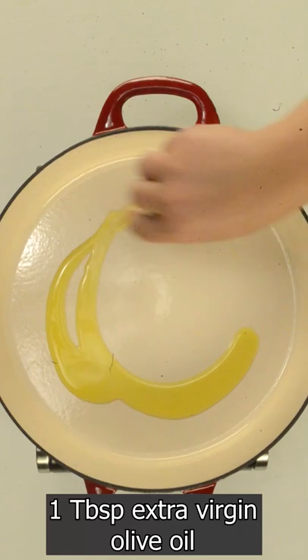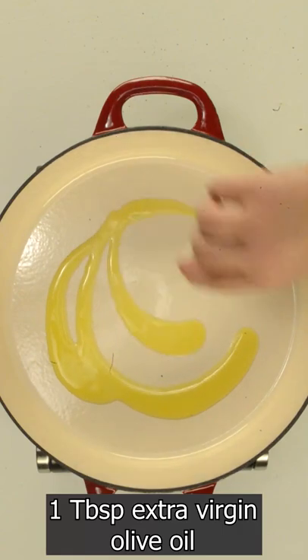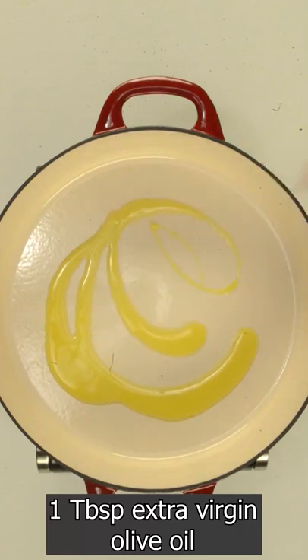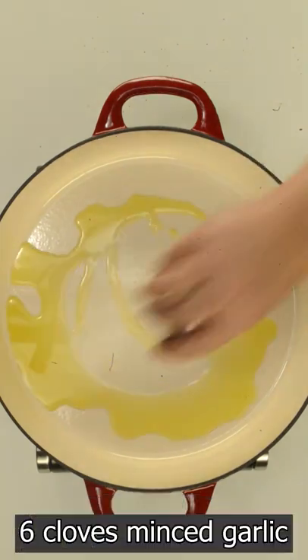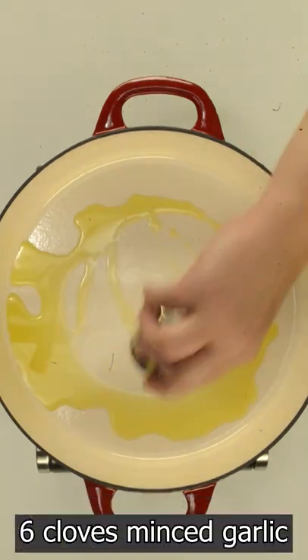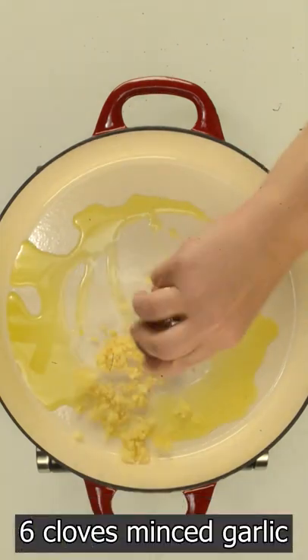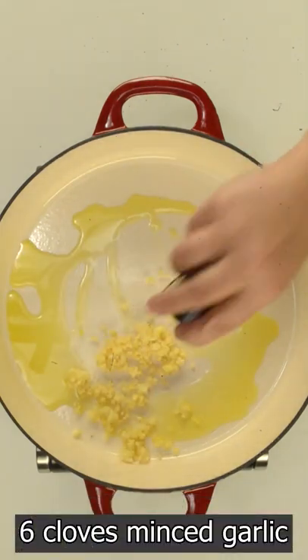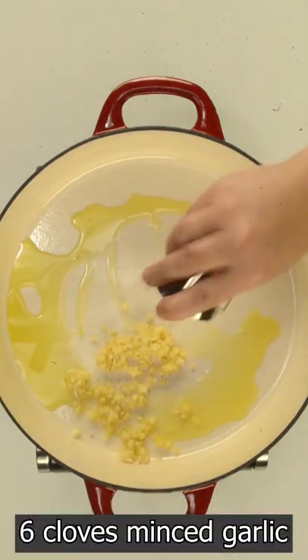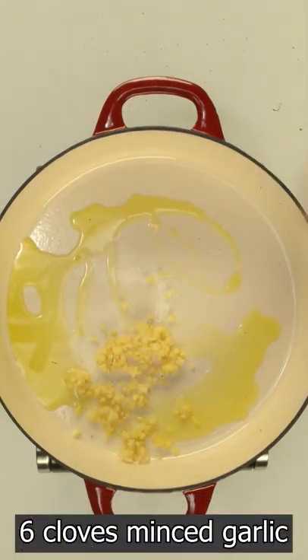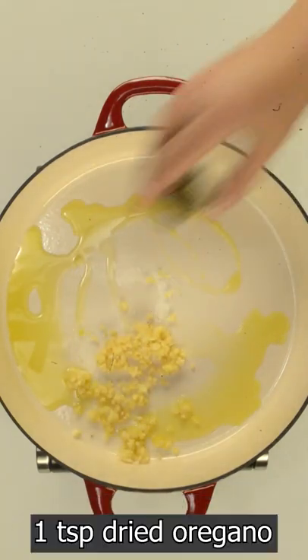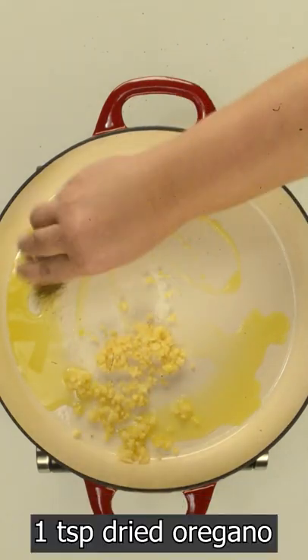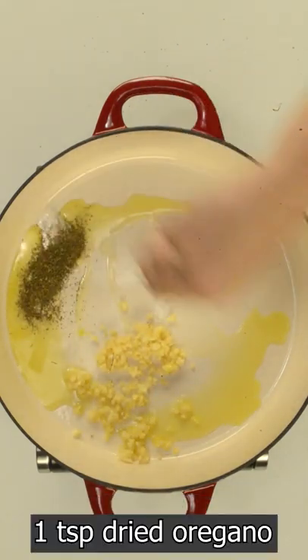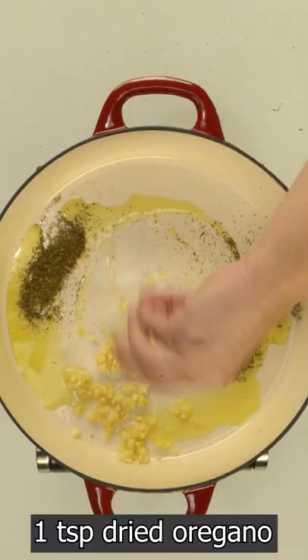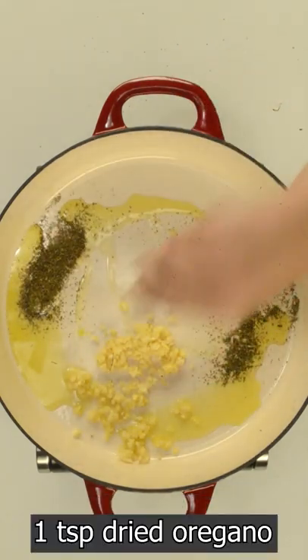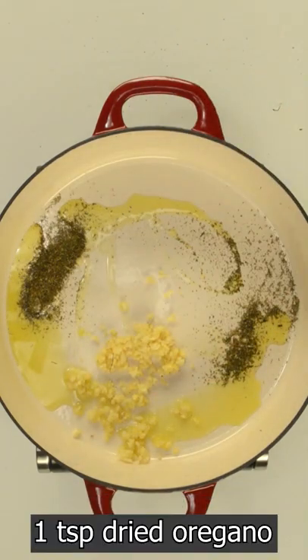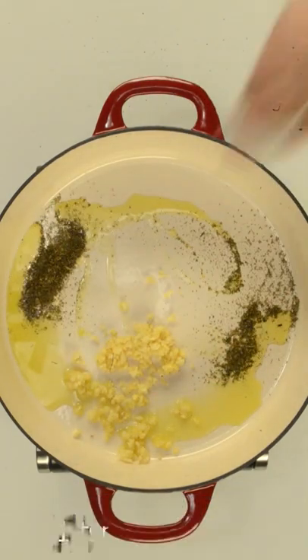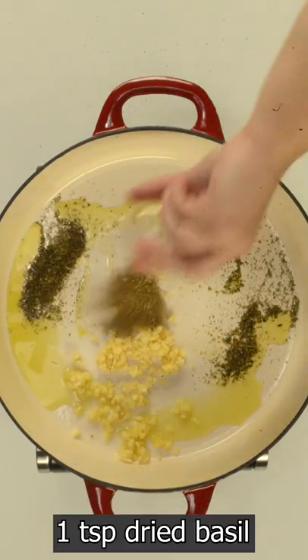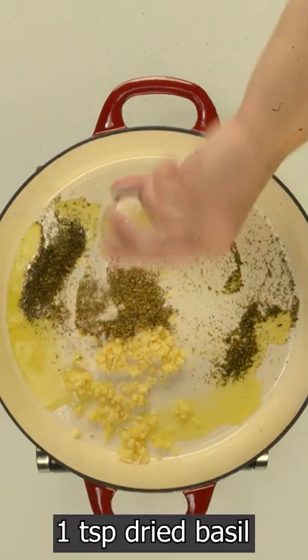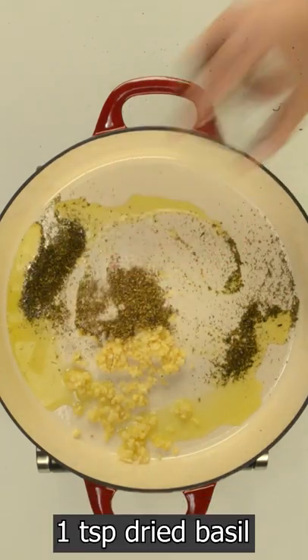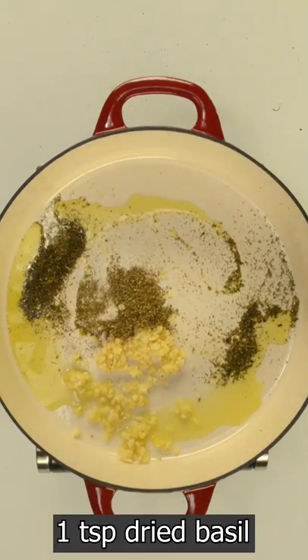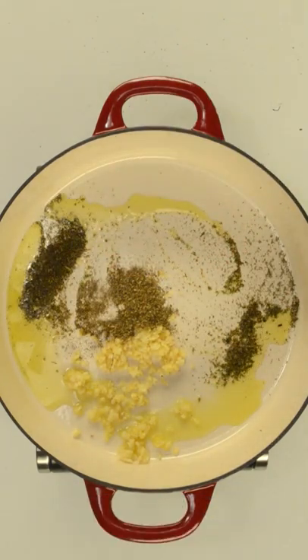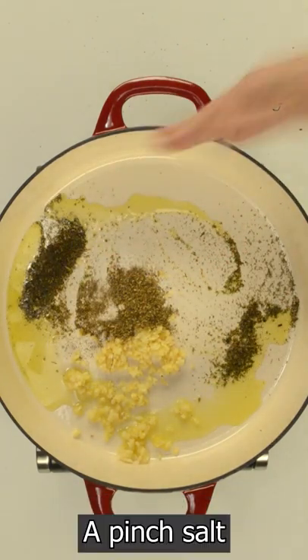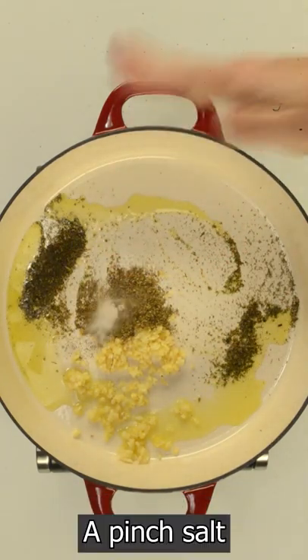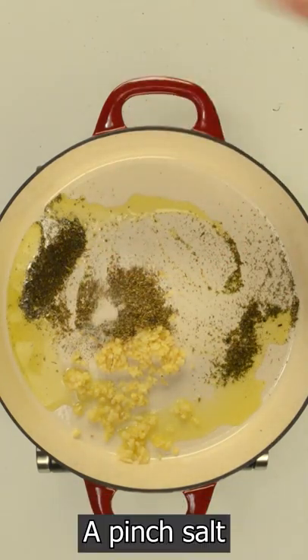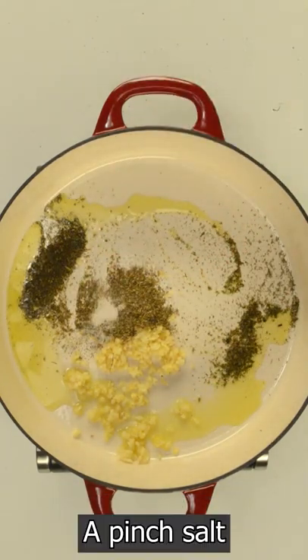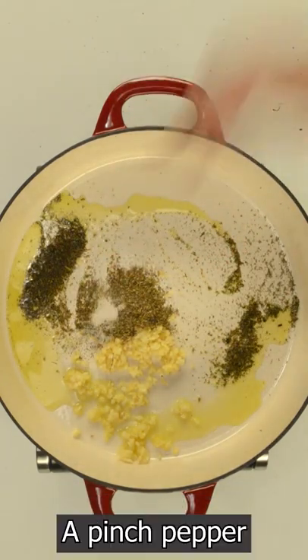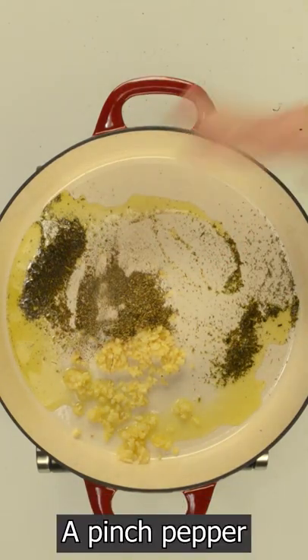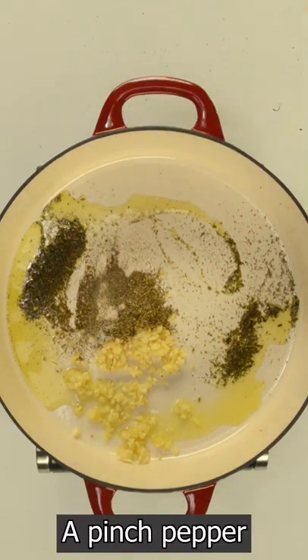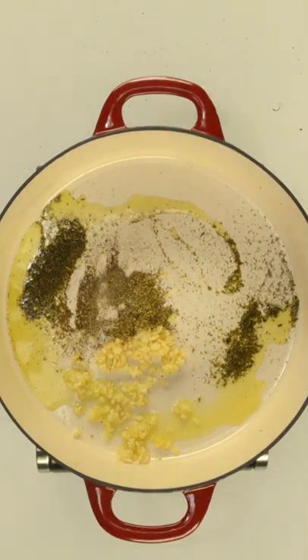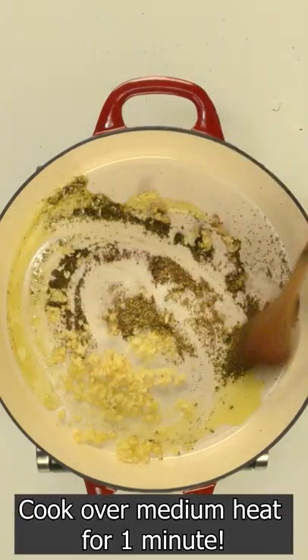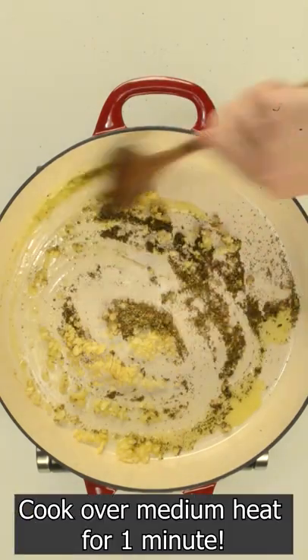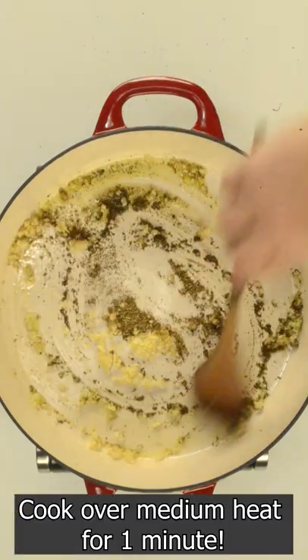To make it, heat olive oil over medium heat and cook garlic, dried herbs, salt and pepper for one minute.